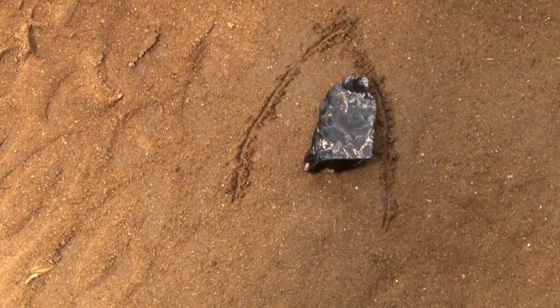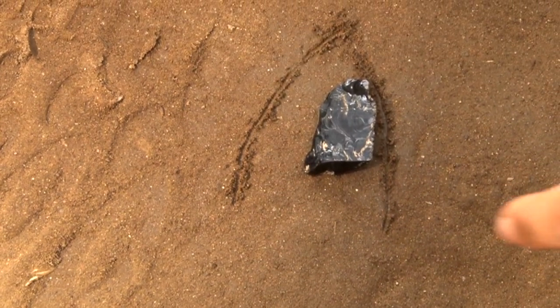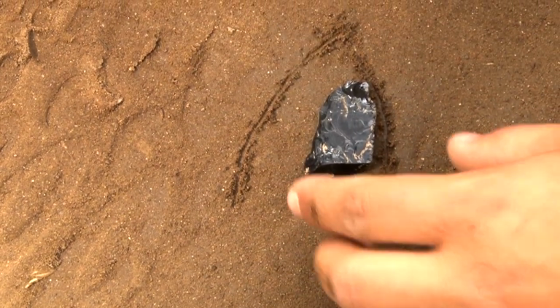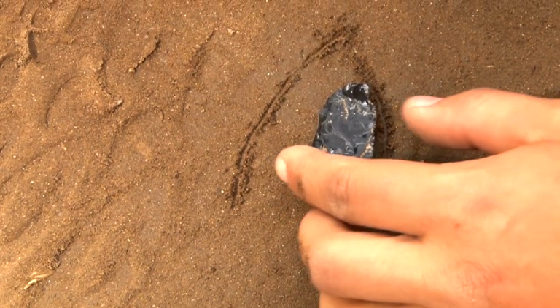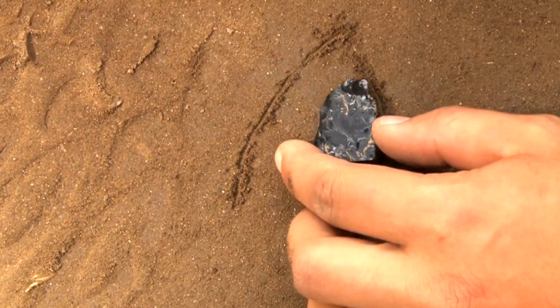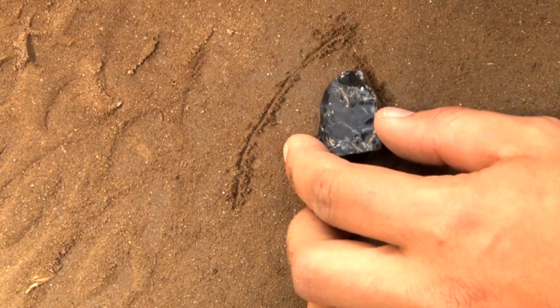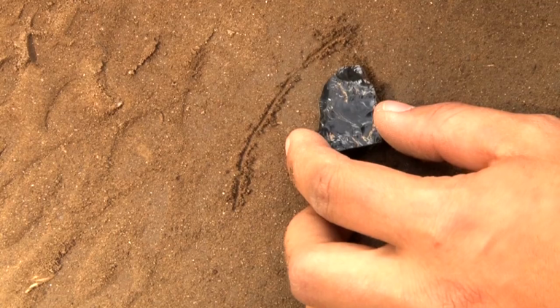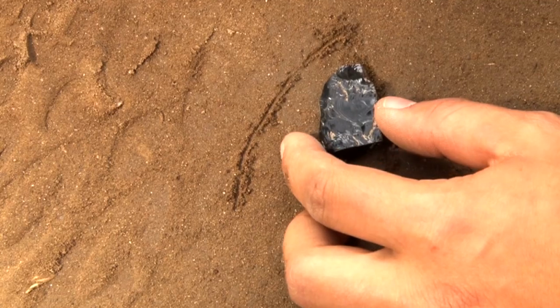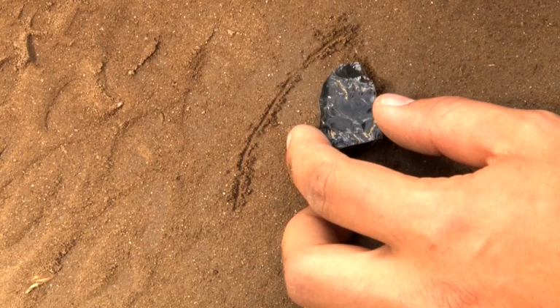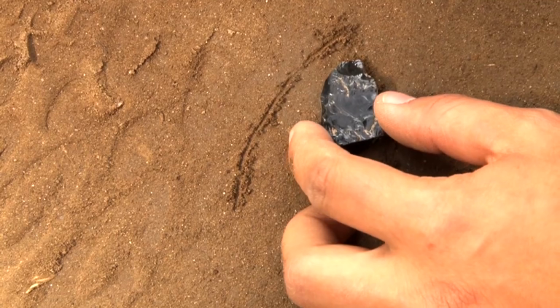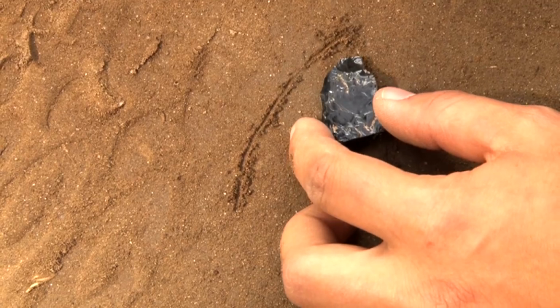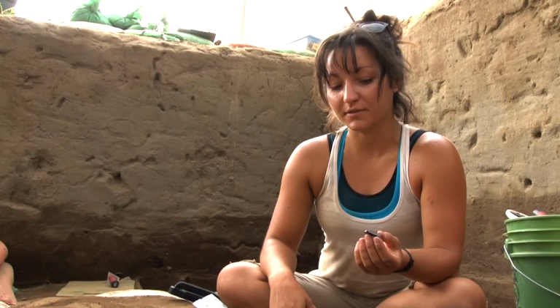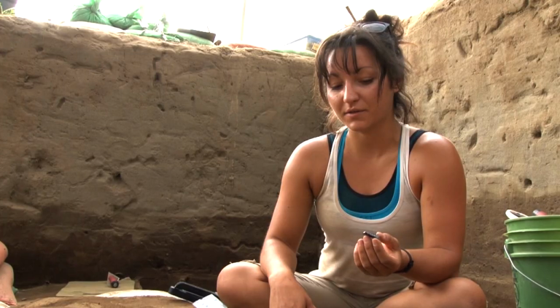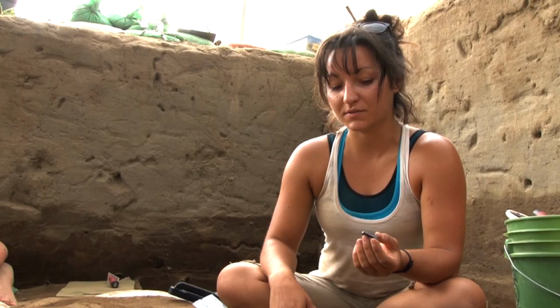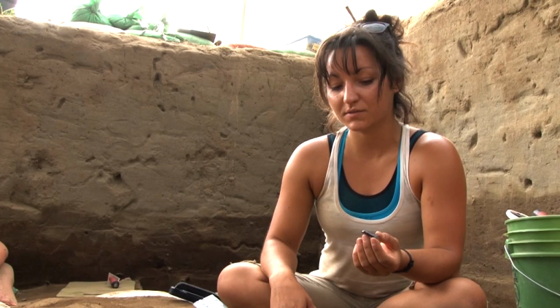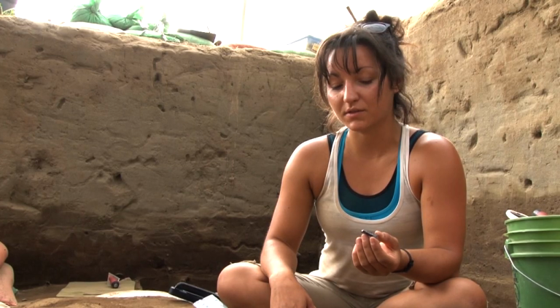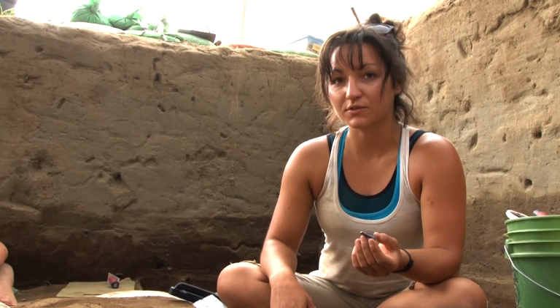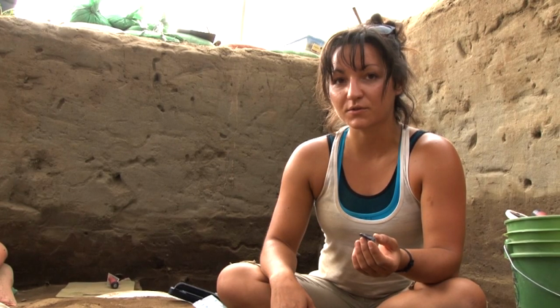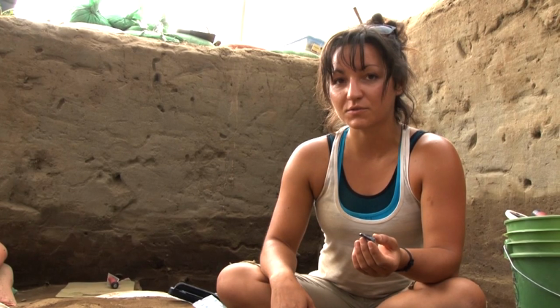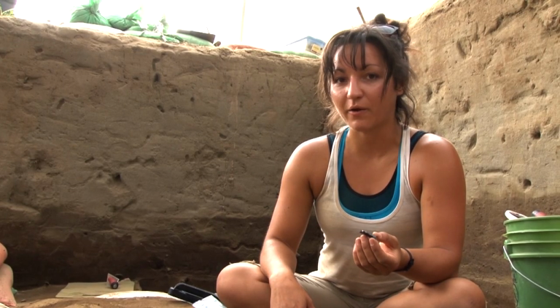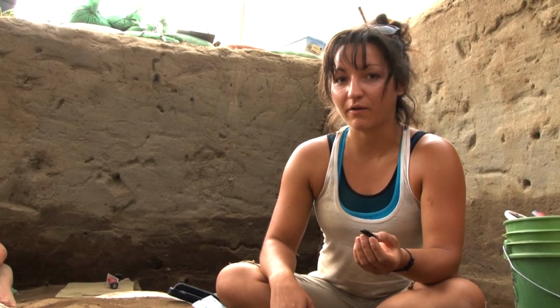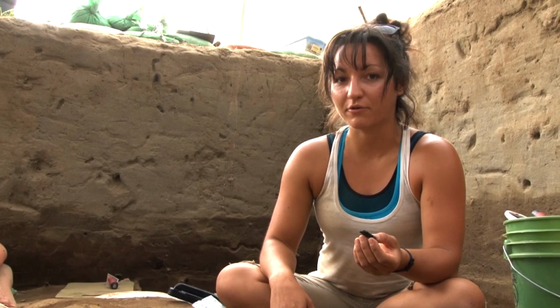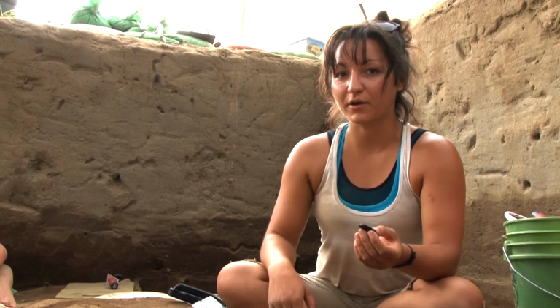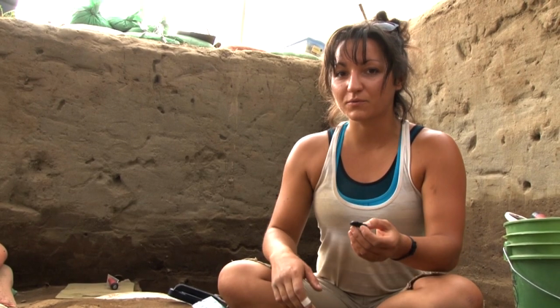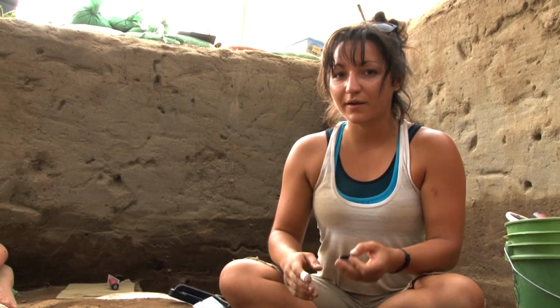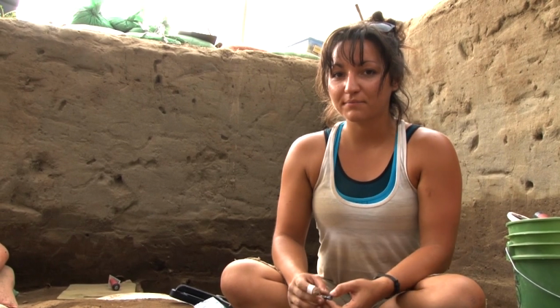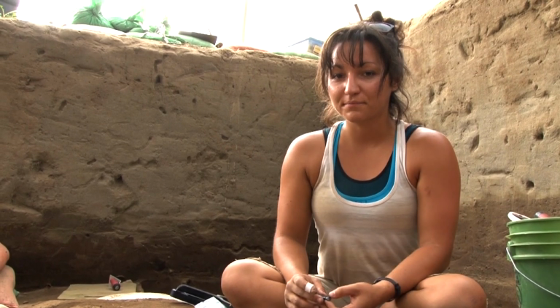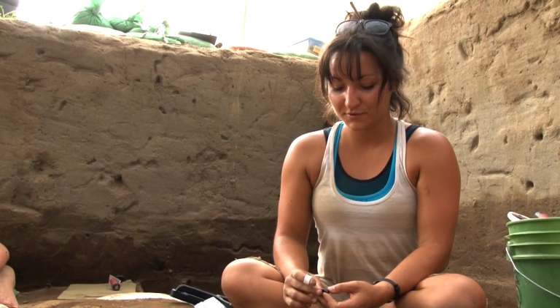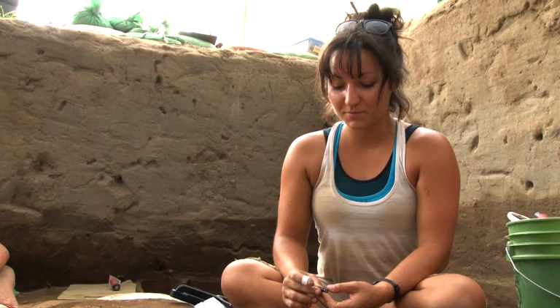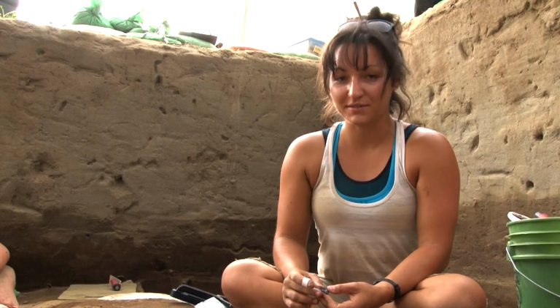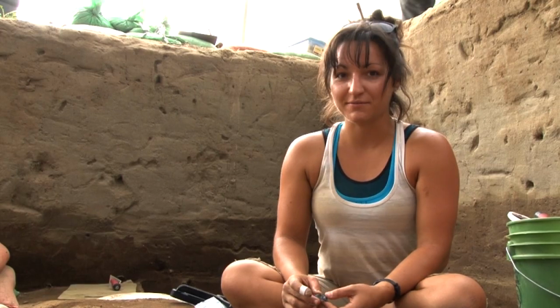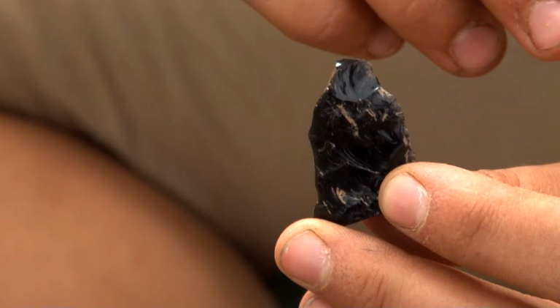We're thinking based on the curvature of it, it was probably about that size. And obsidian is a pretty cool find here because the nearest source is about 100 miles away, so it's a pretty exciting find.